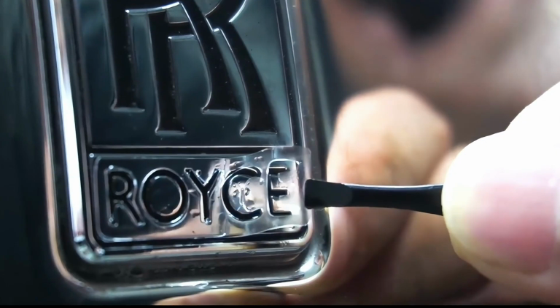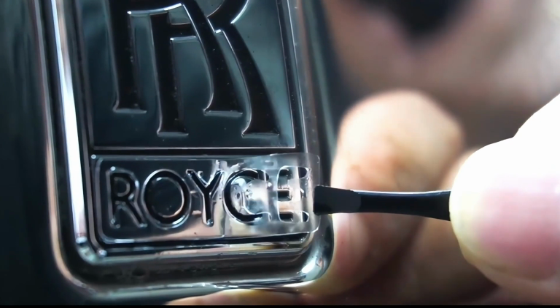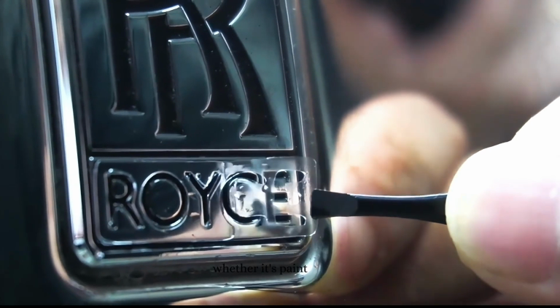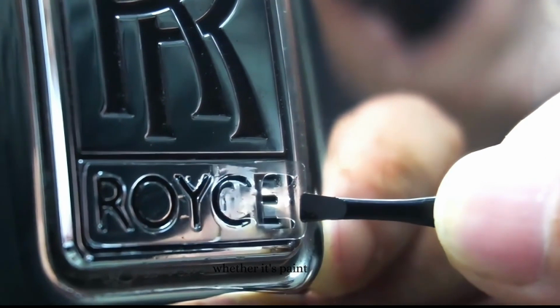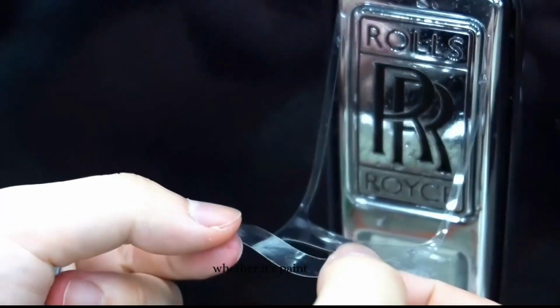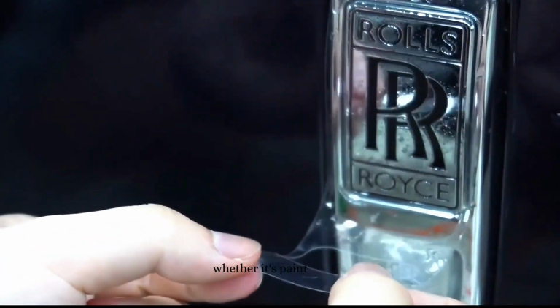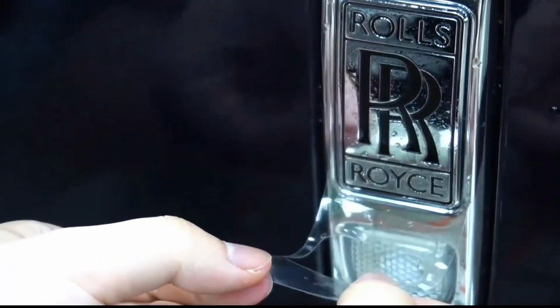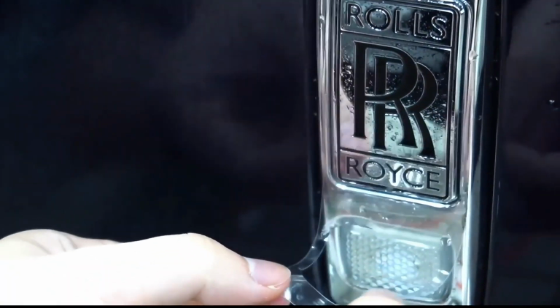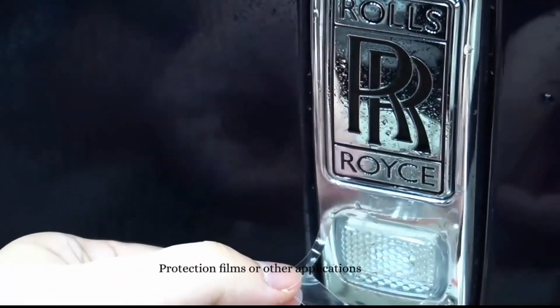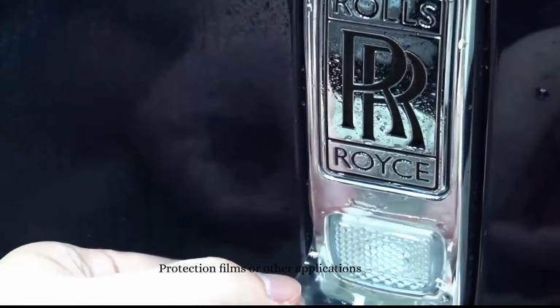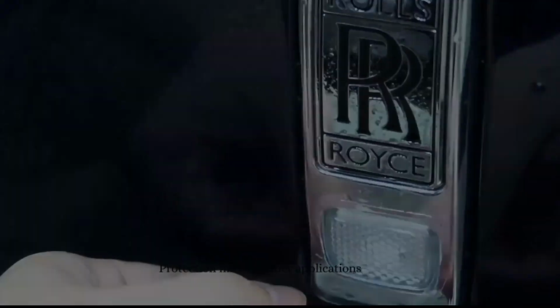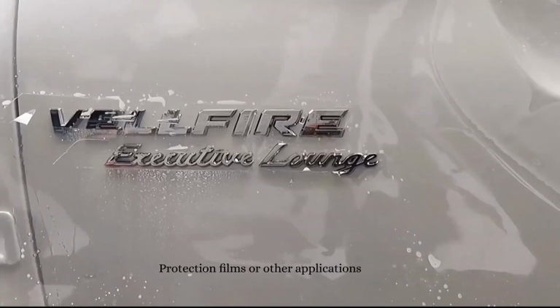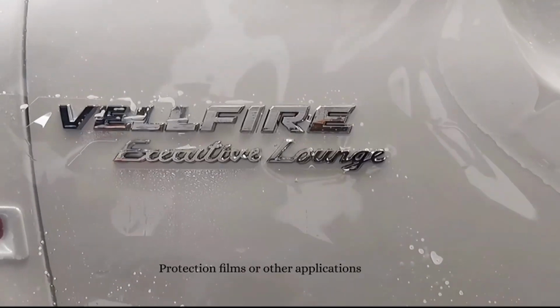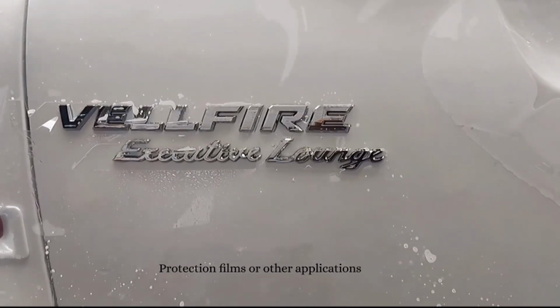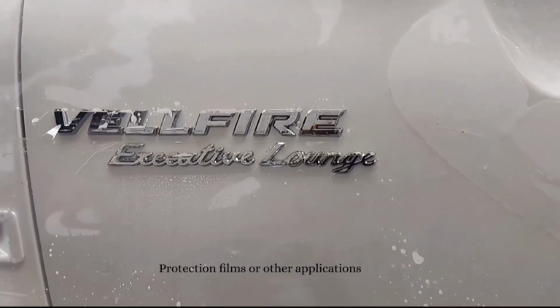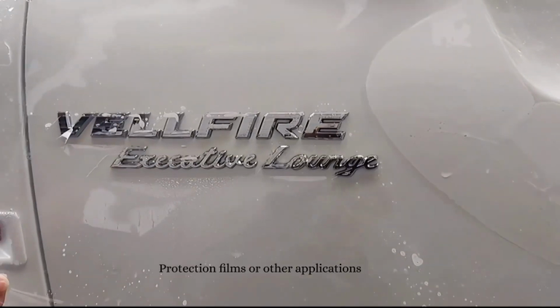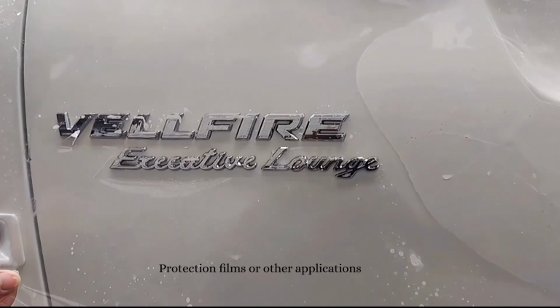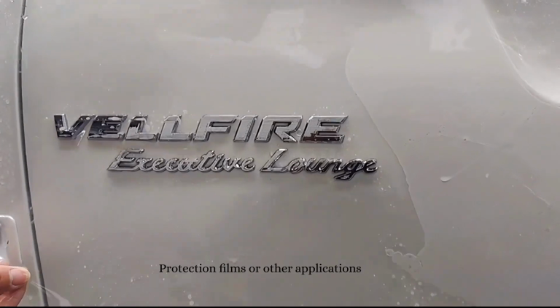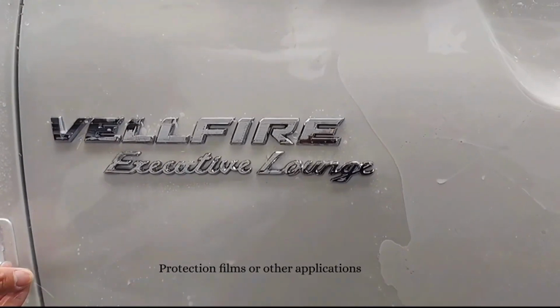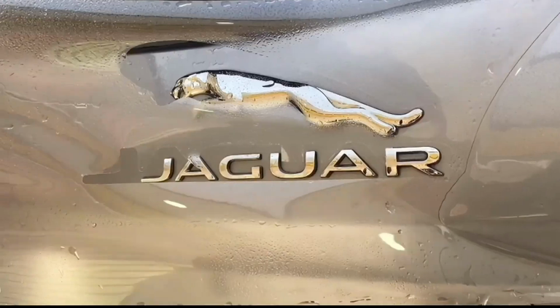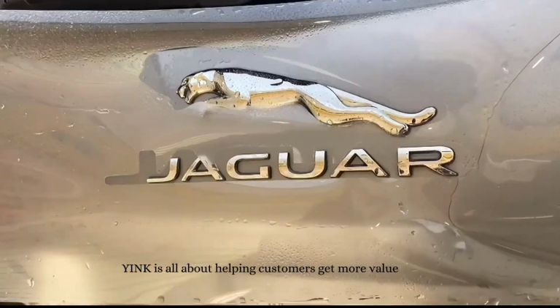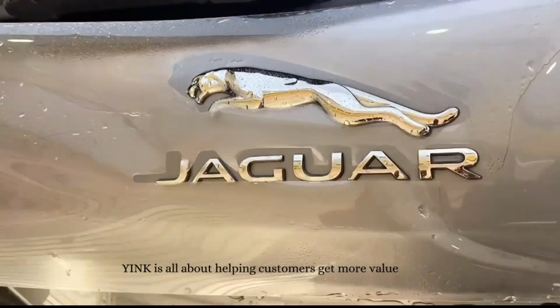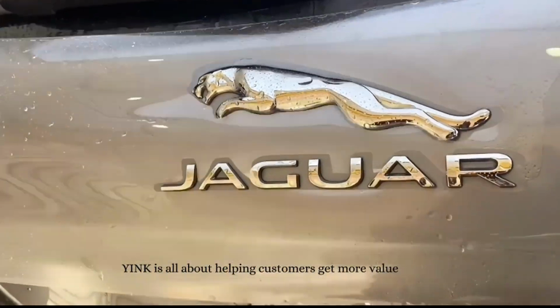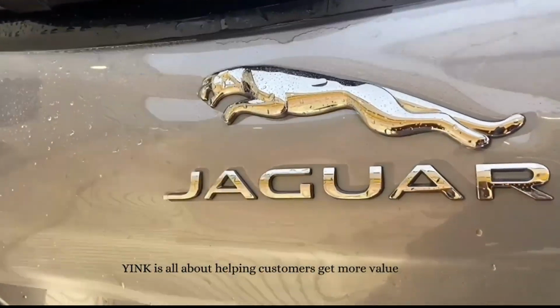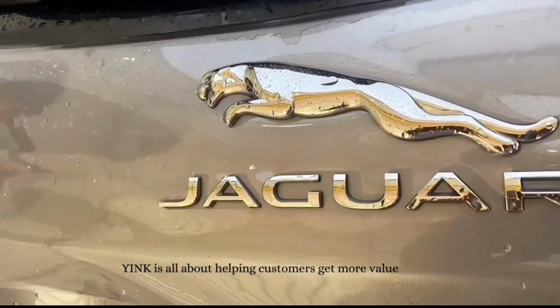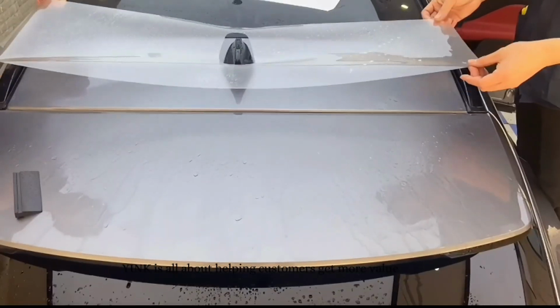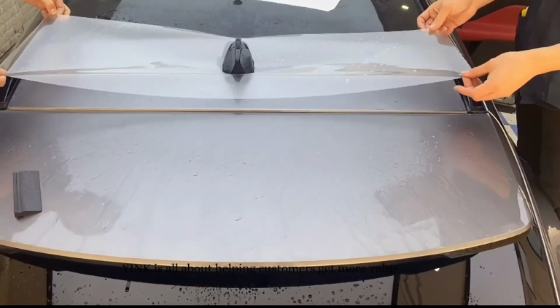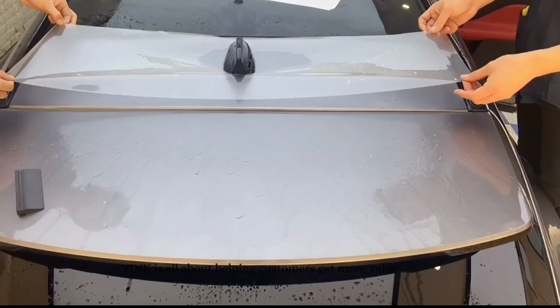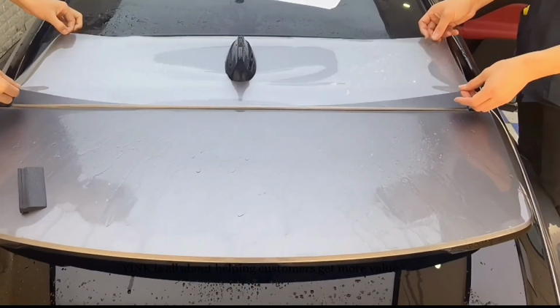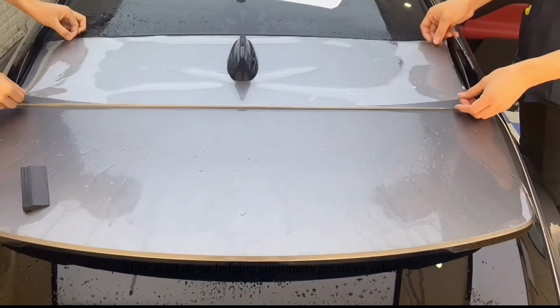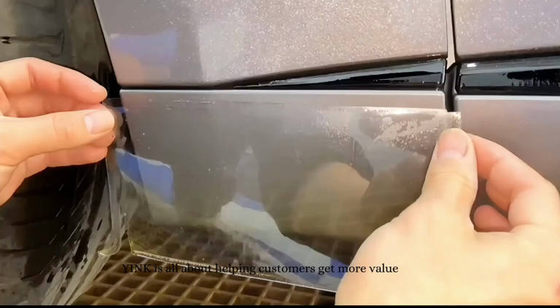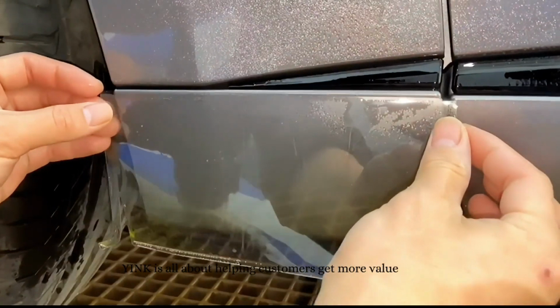Whether it's paint protection films or other applications, Yink is all about helping customers get more value.